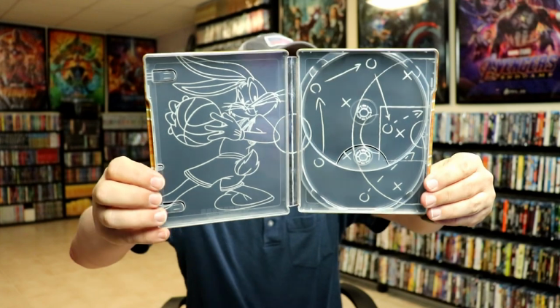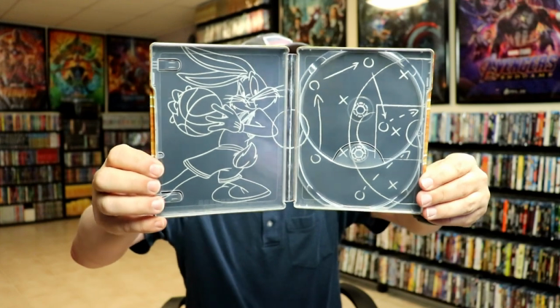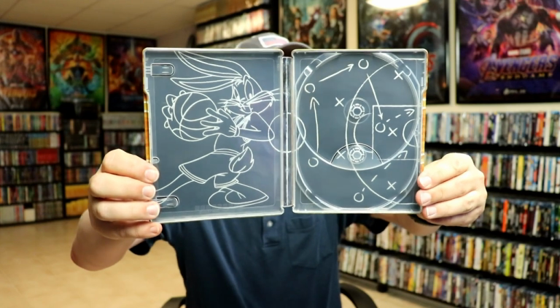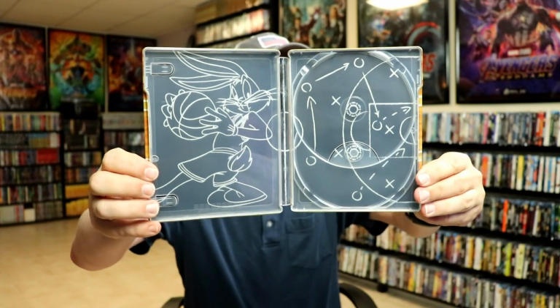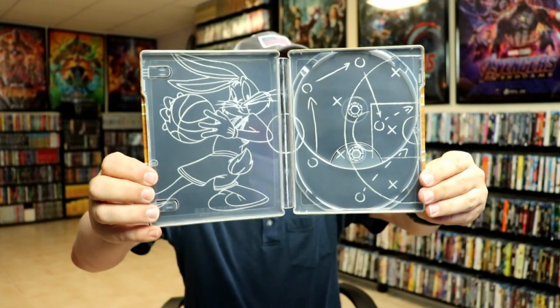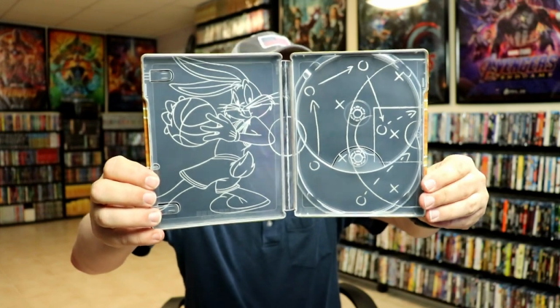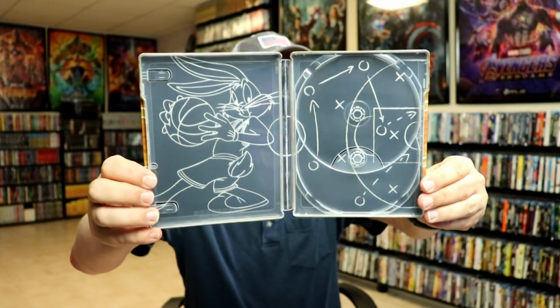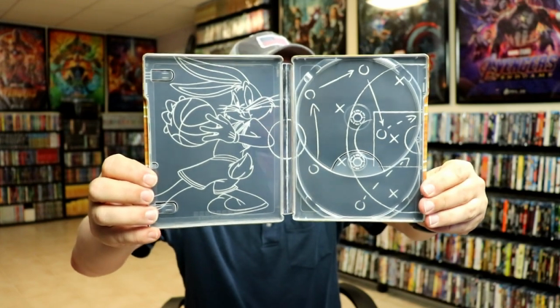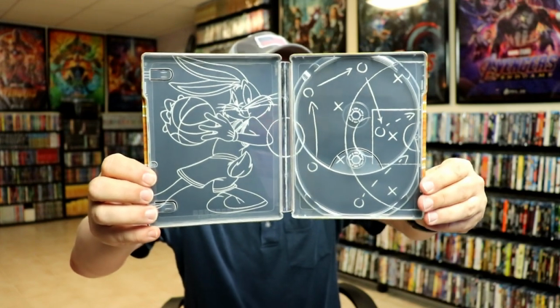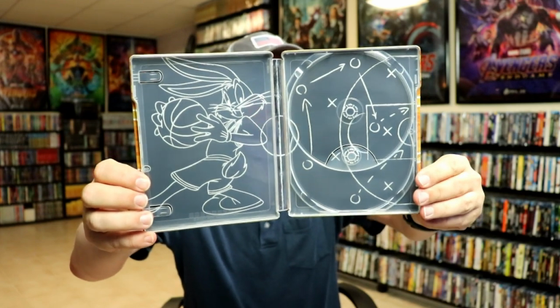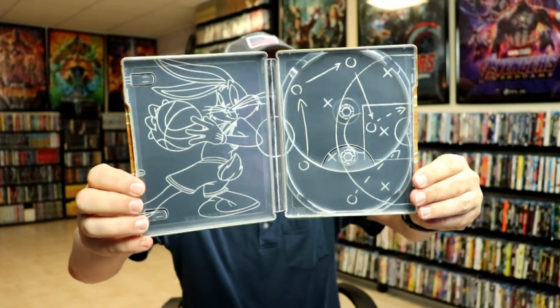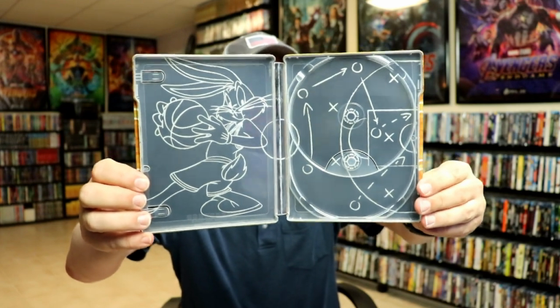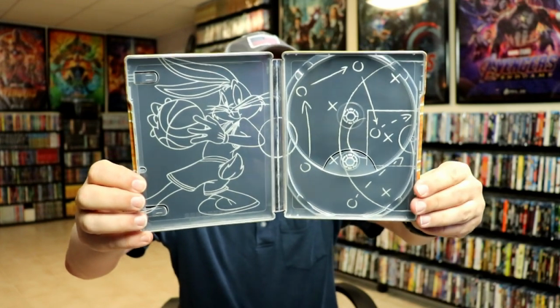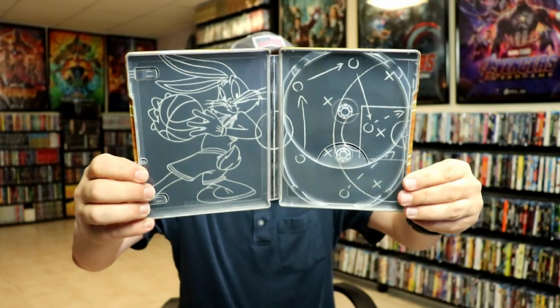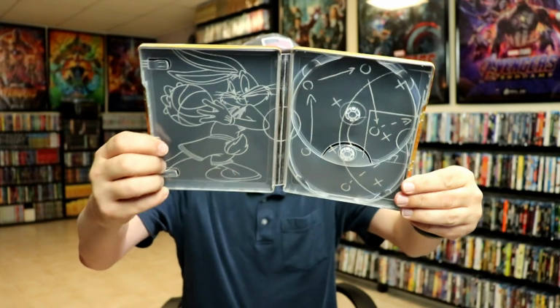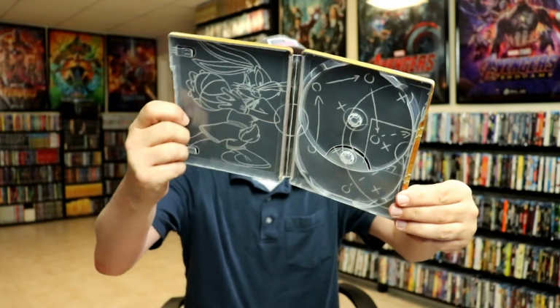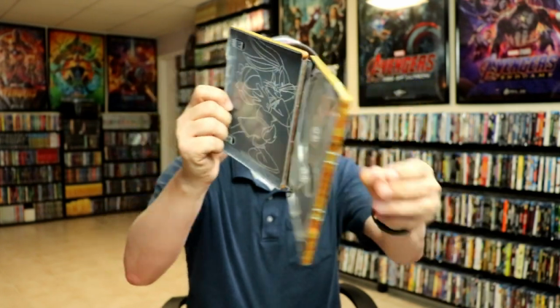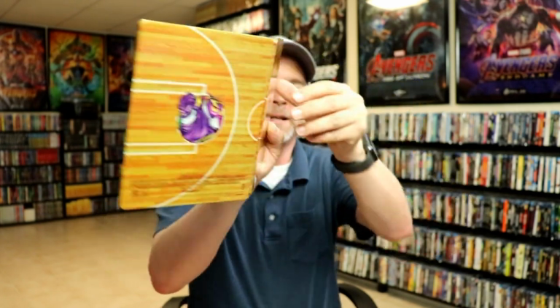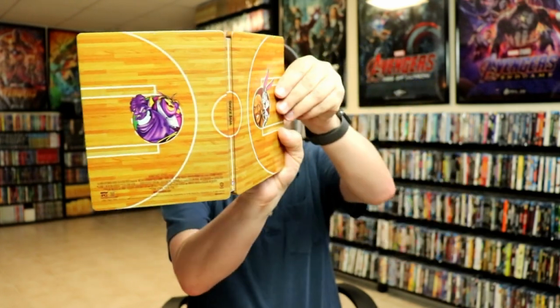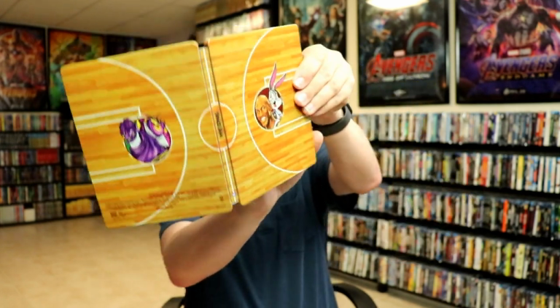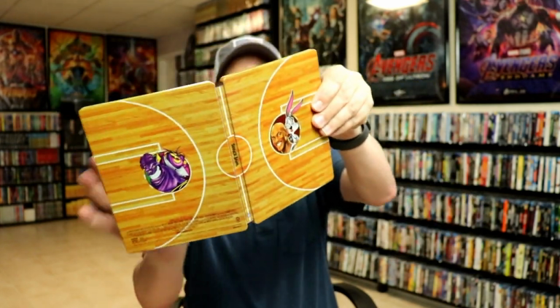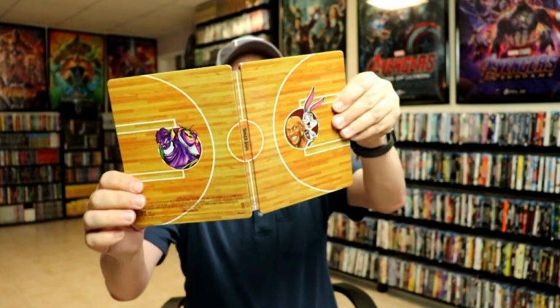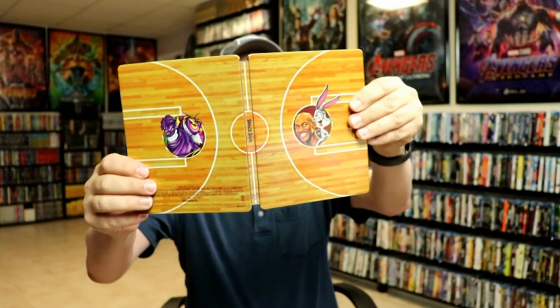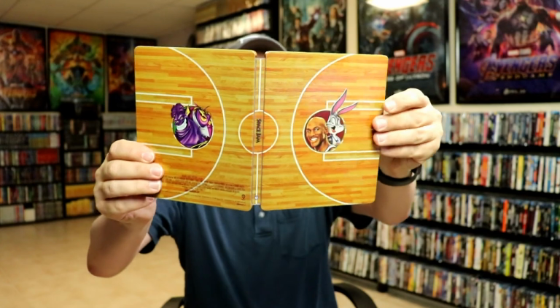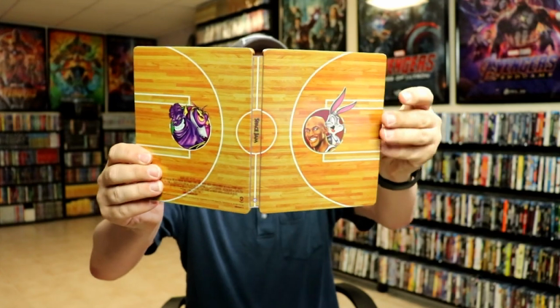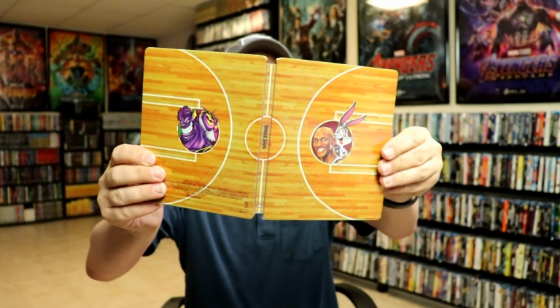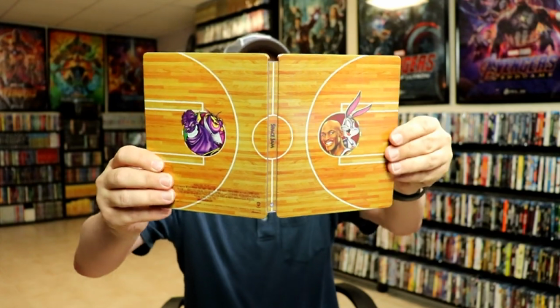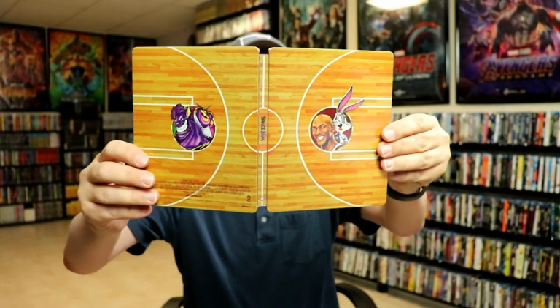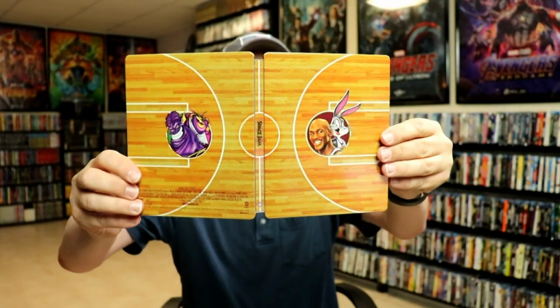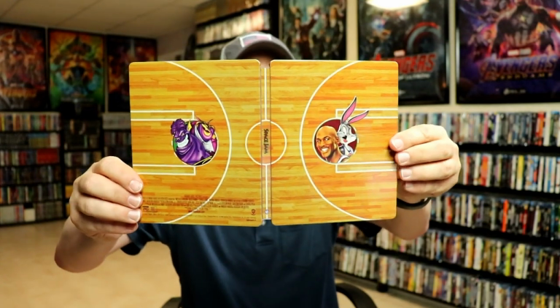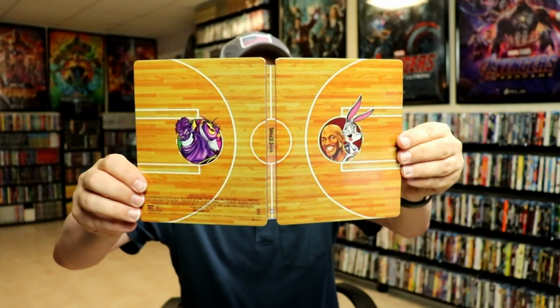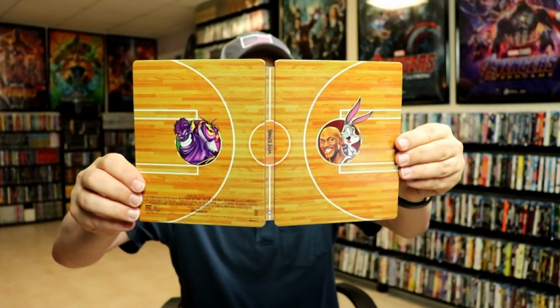And we do have some pretty ugly looking artwork on the inside. I mean, I guess it's okay, but man, that steelbook right here looks pretty terrible.